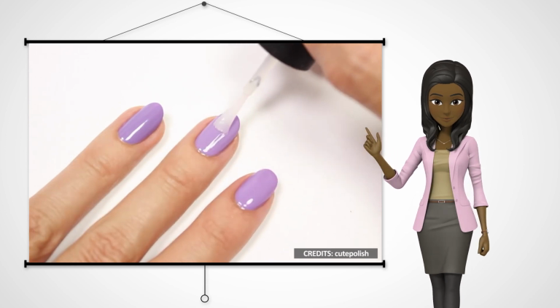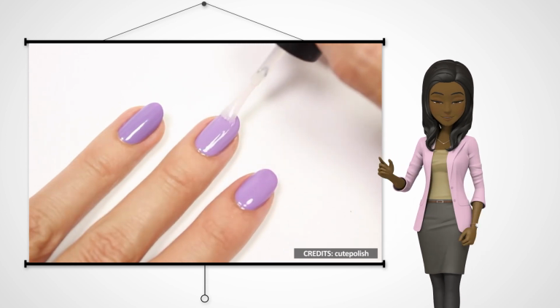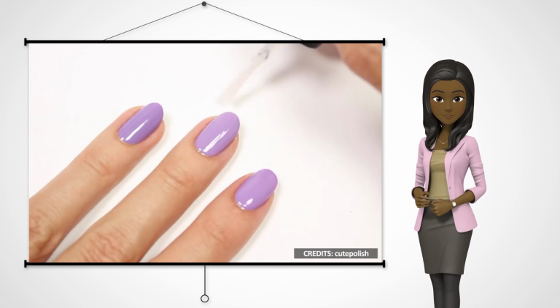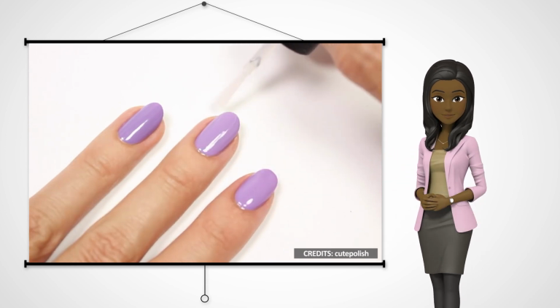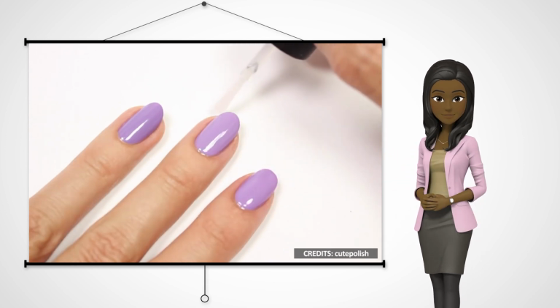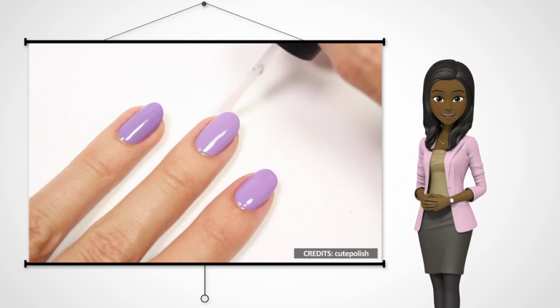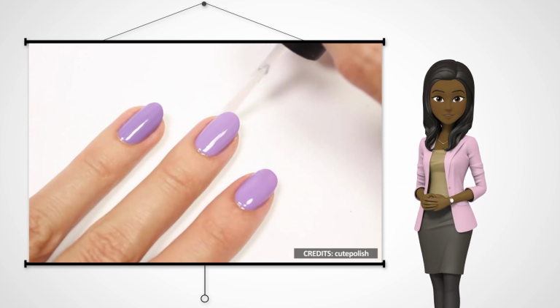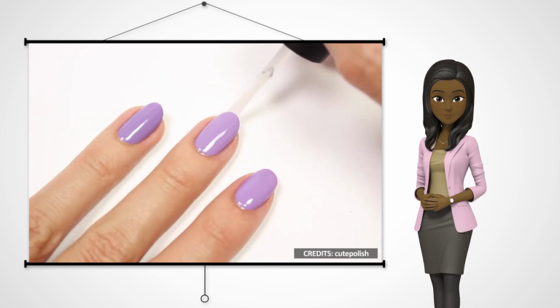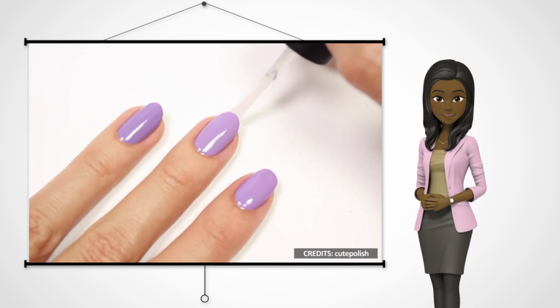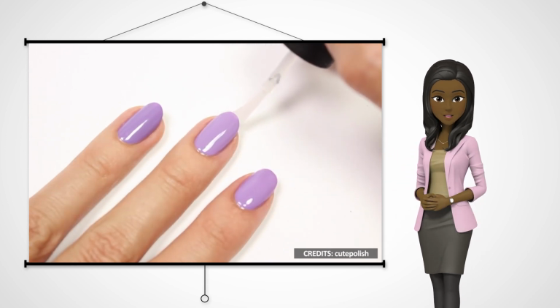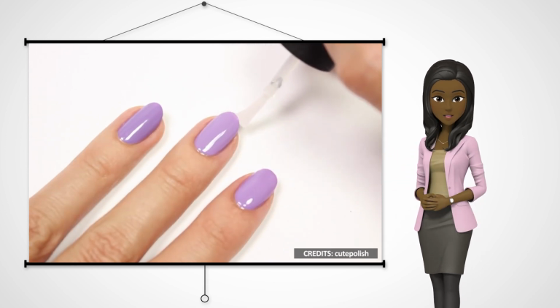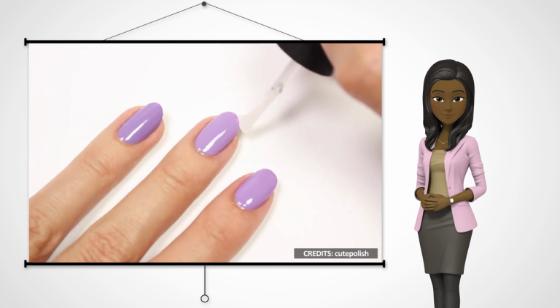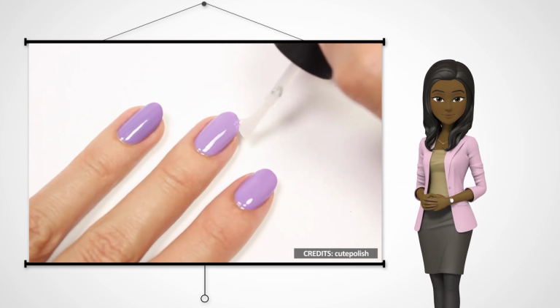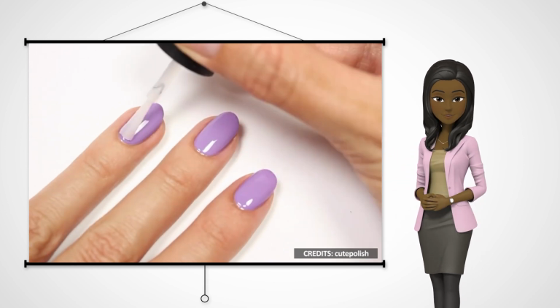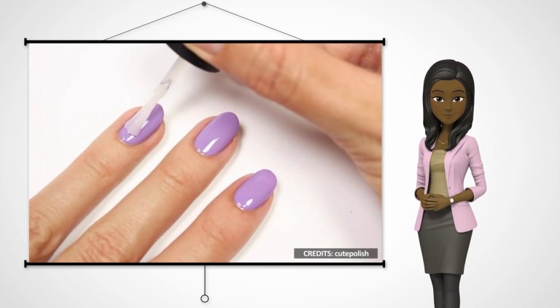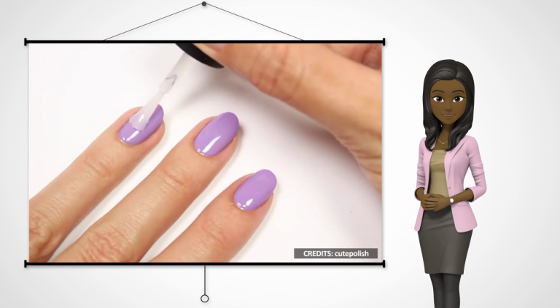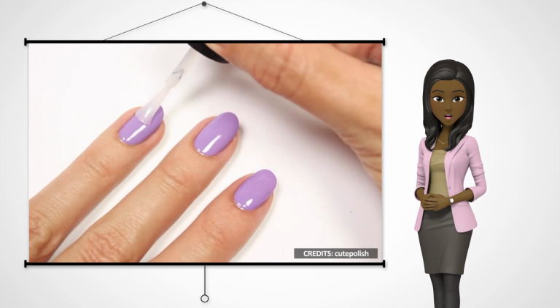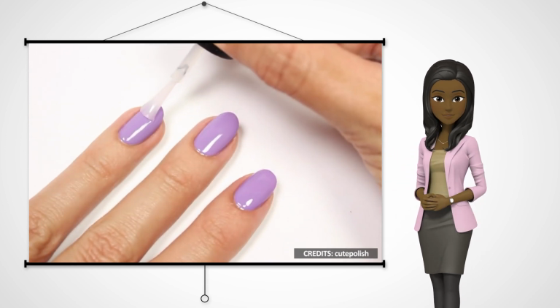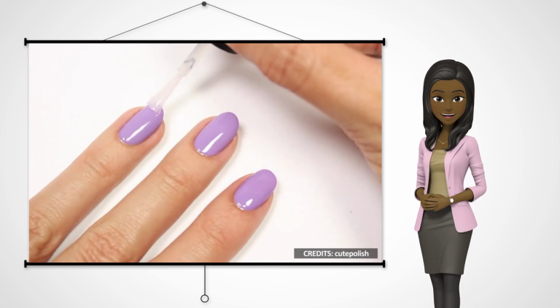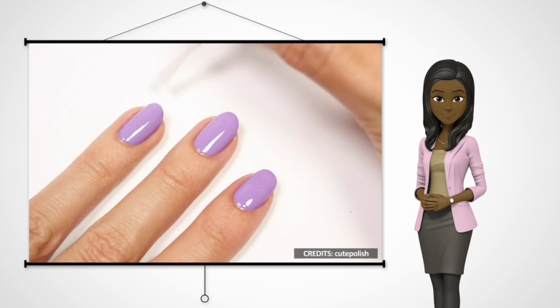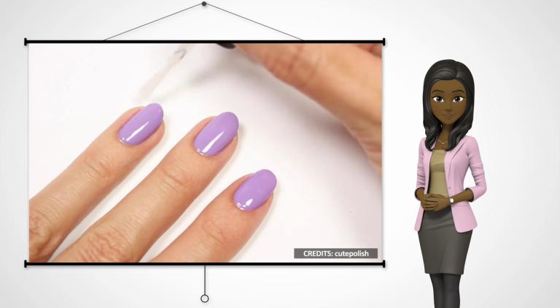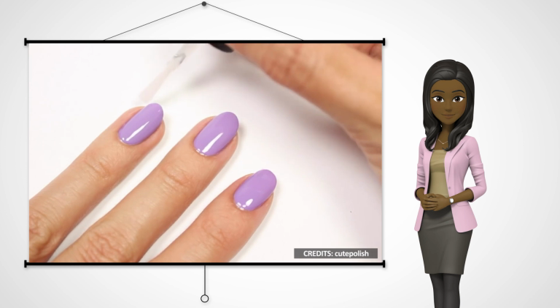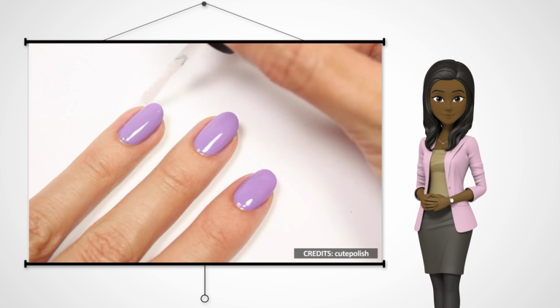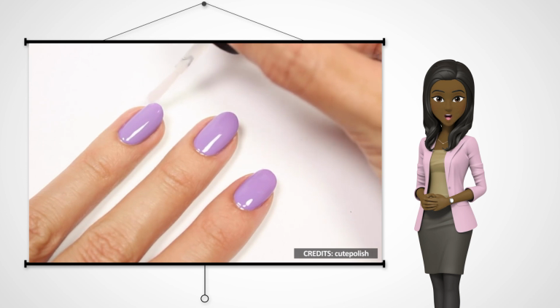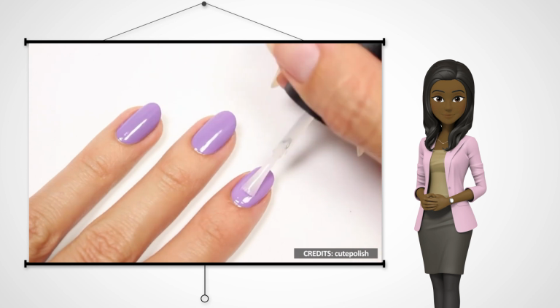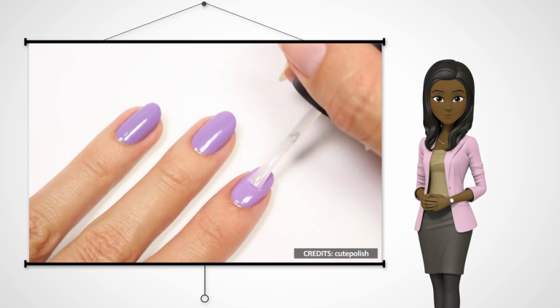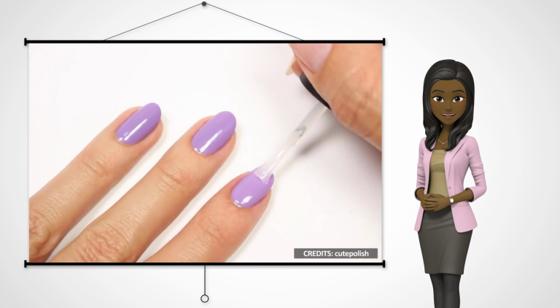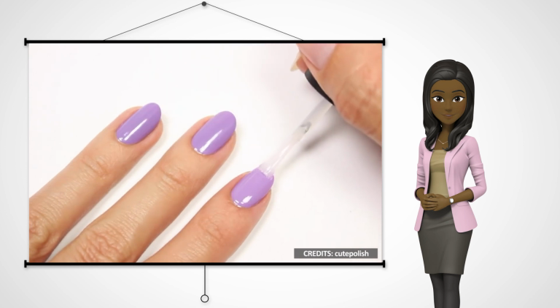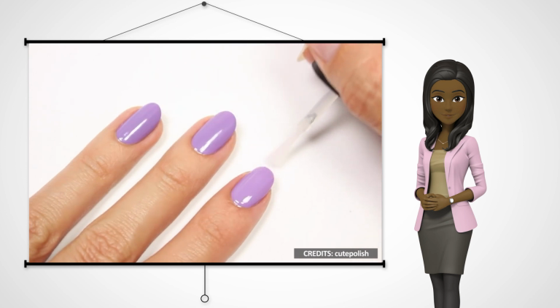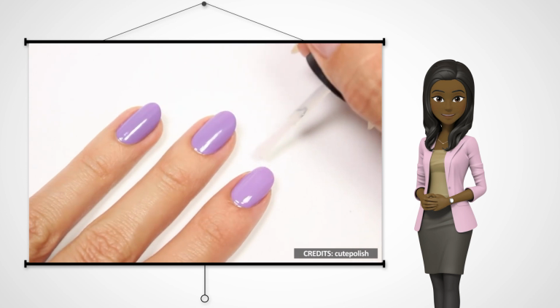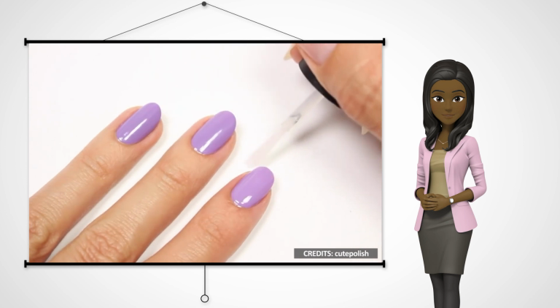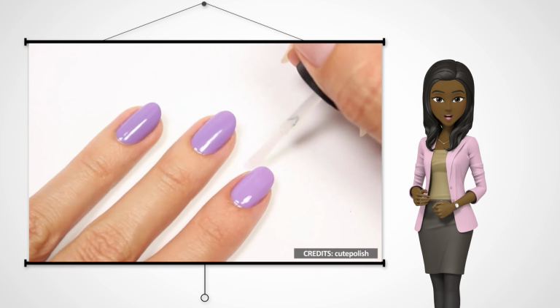Once your nail polish begins to chip off, you can just add a top coat to keep it fresh and make it last longer.